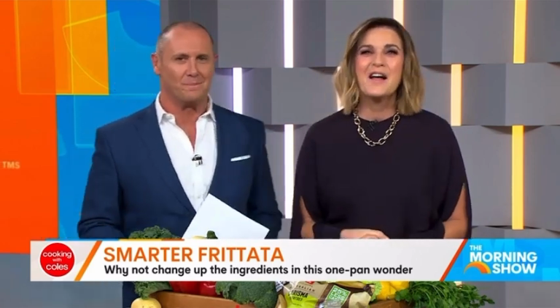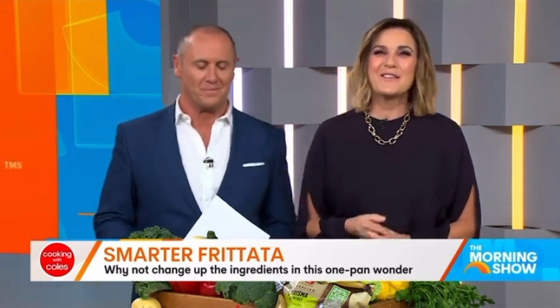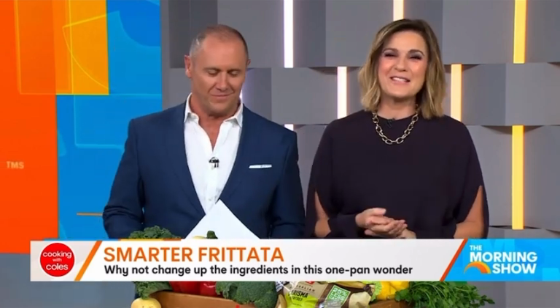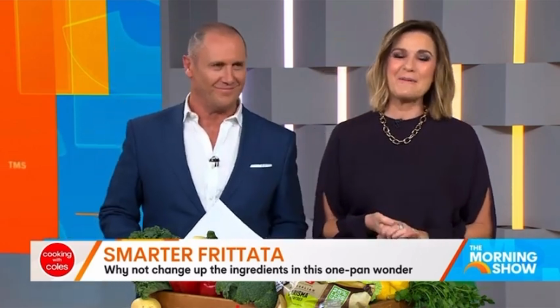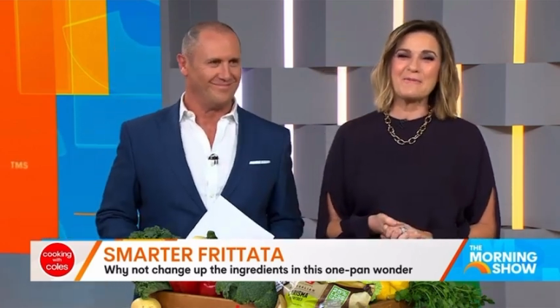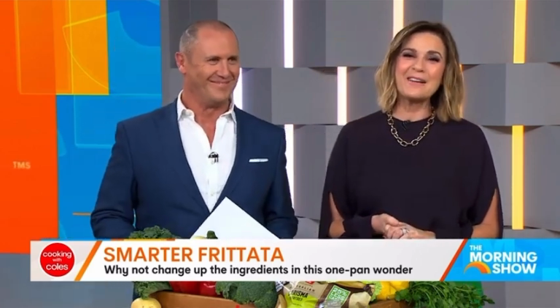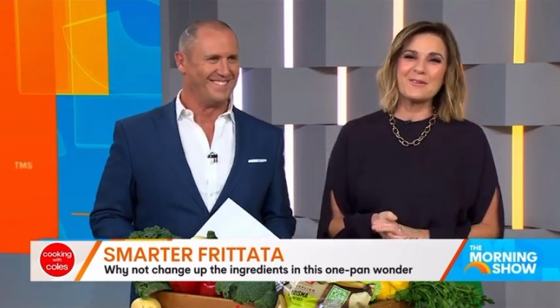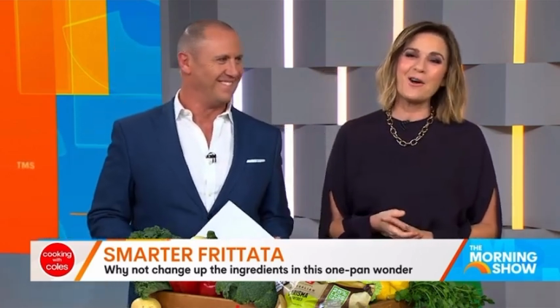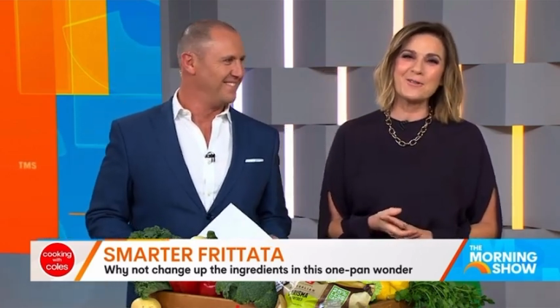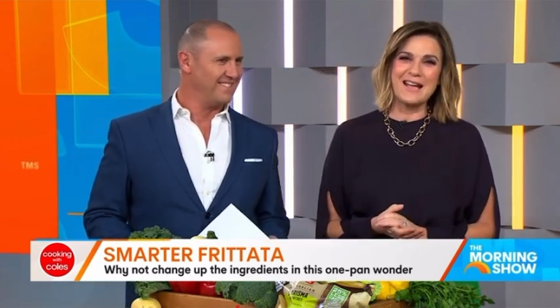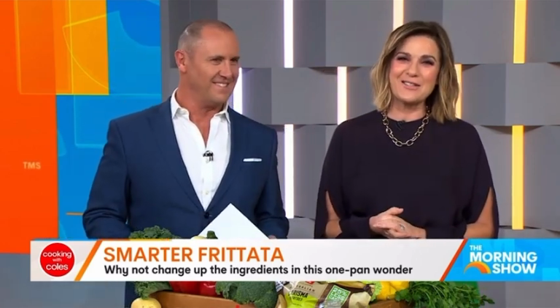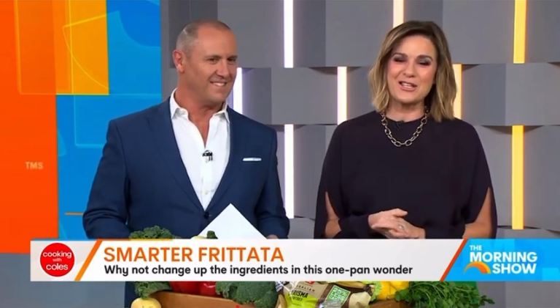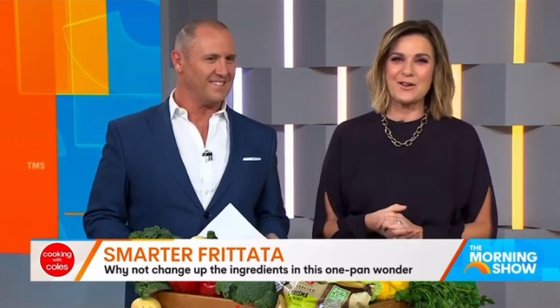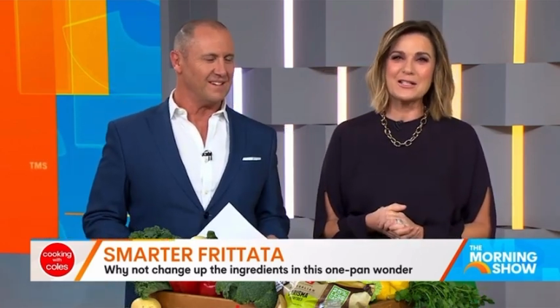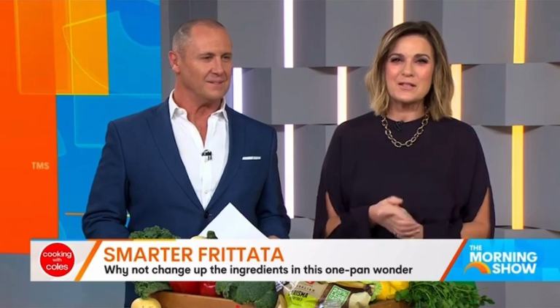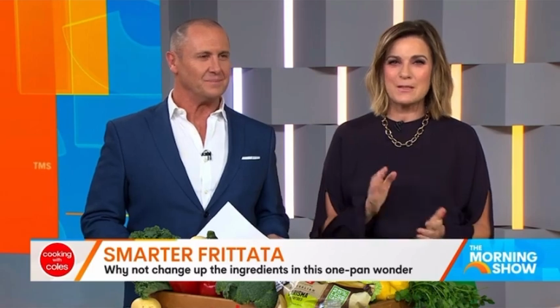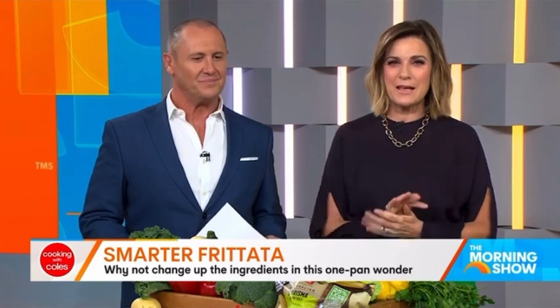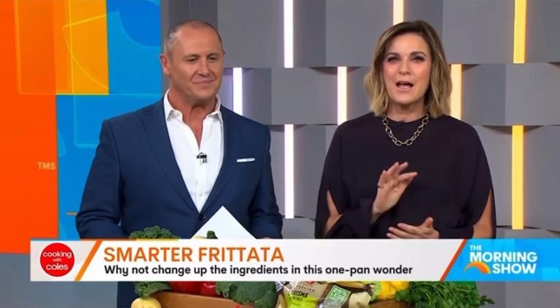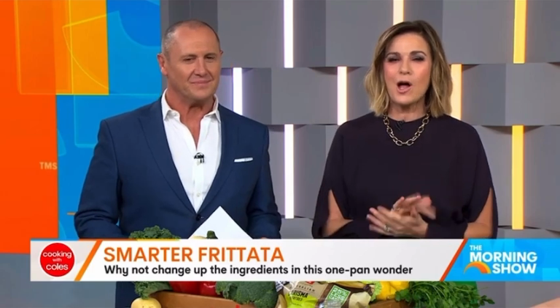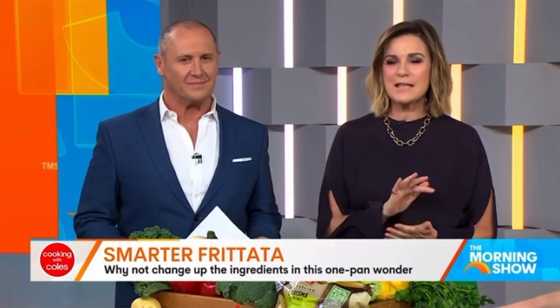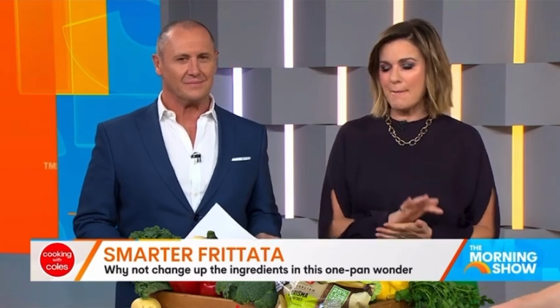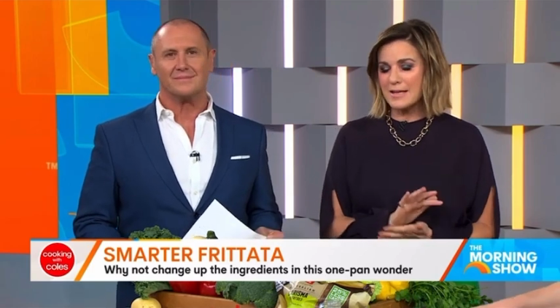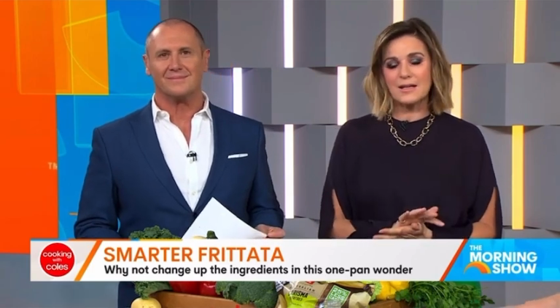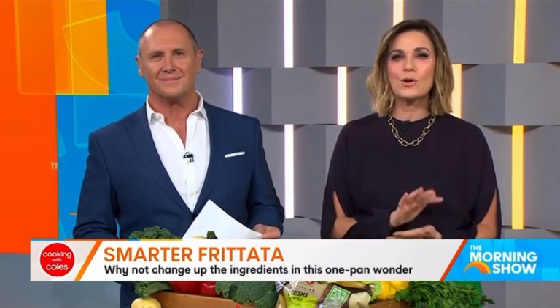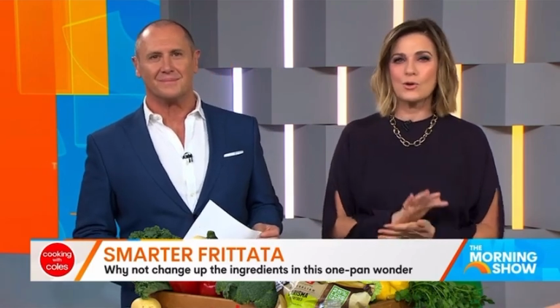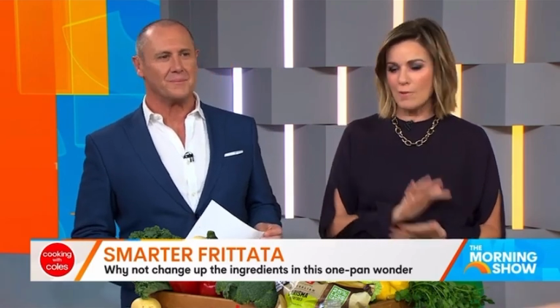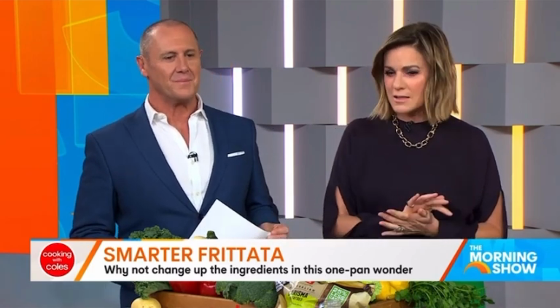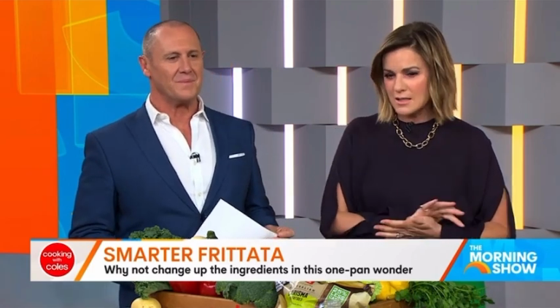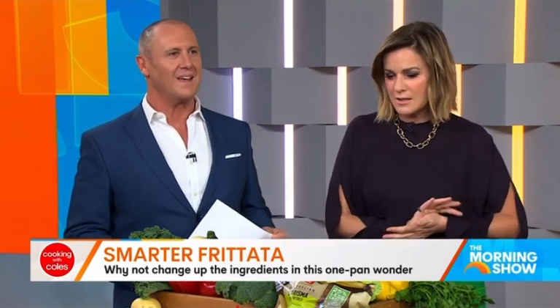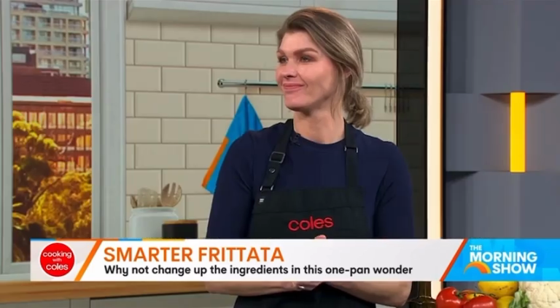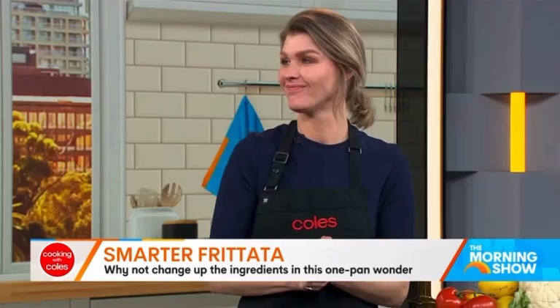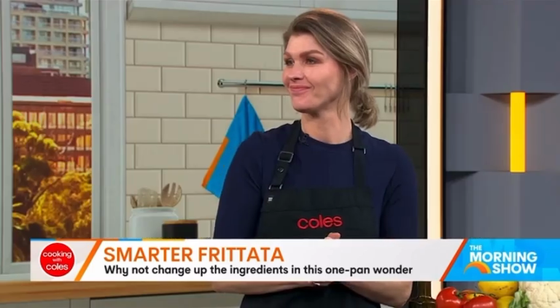For this segment we've partnered with Coles, and to share her delicious recipe is Coles ambassador Courtney Rolston. Hey Courtney.